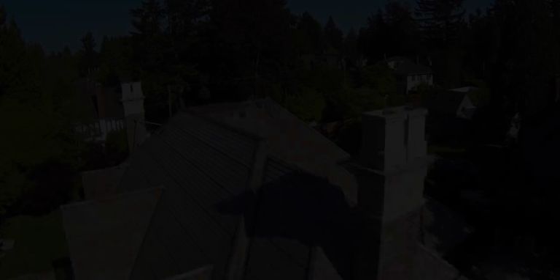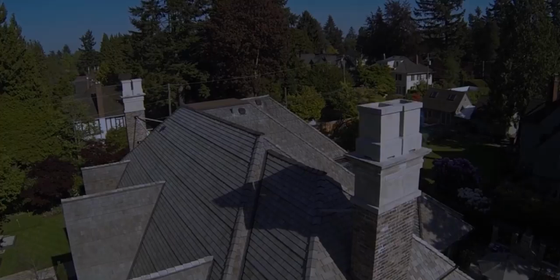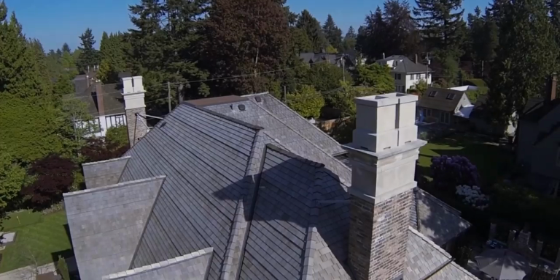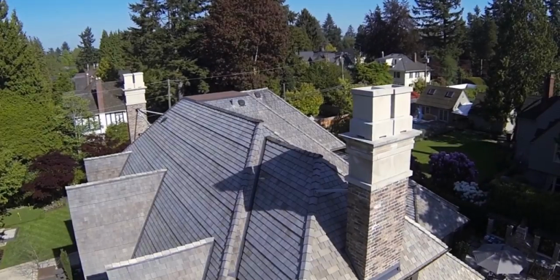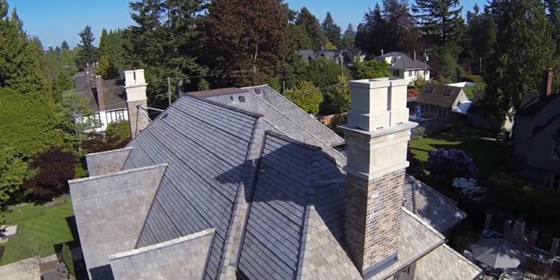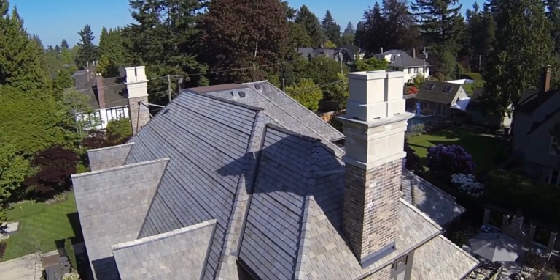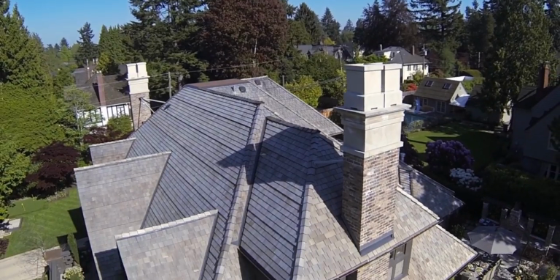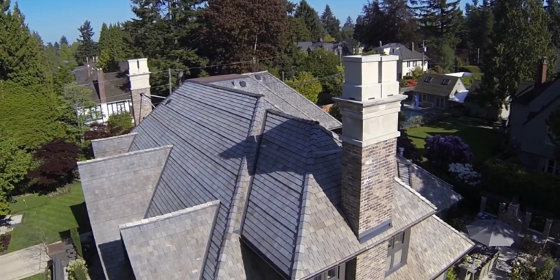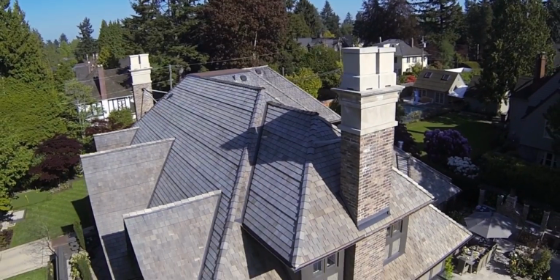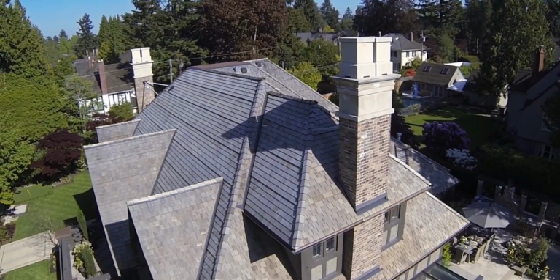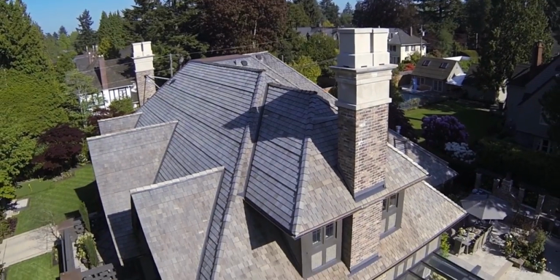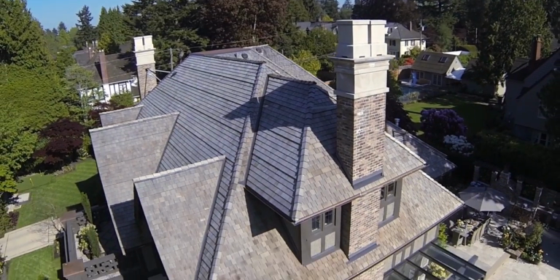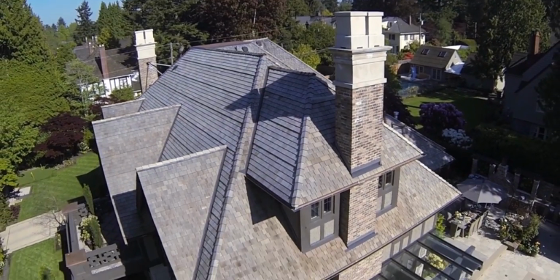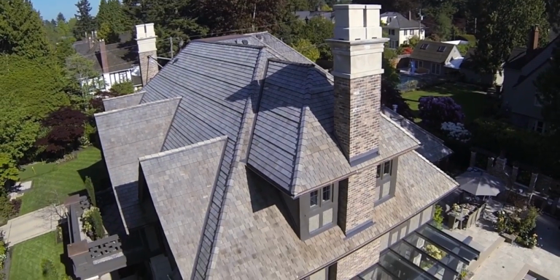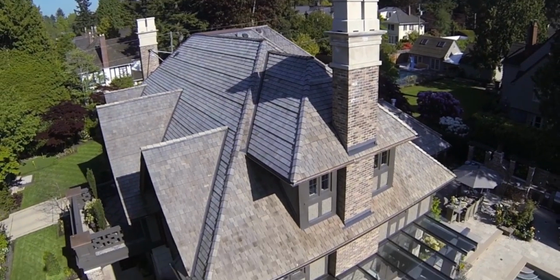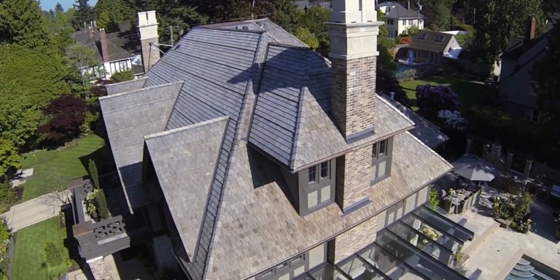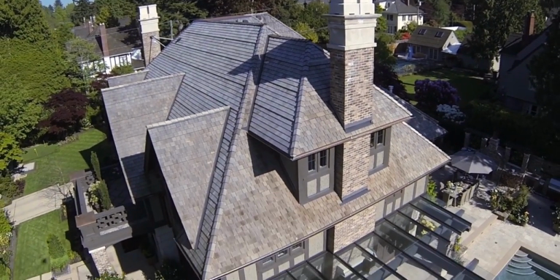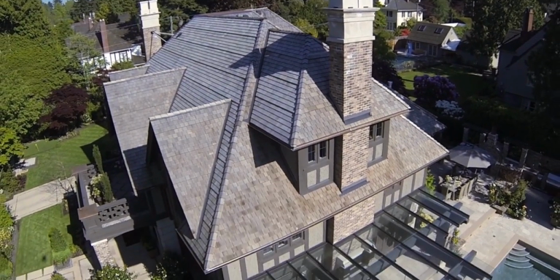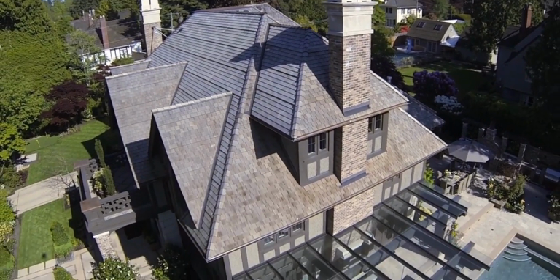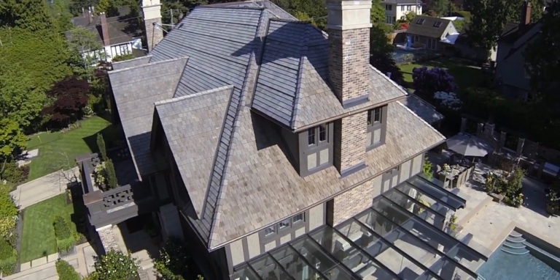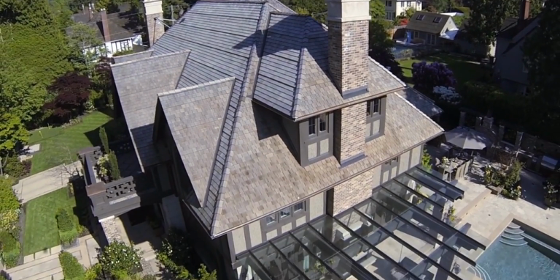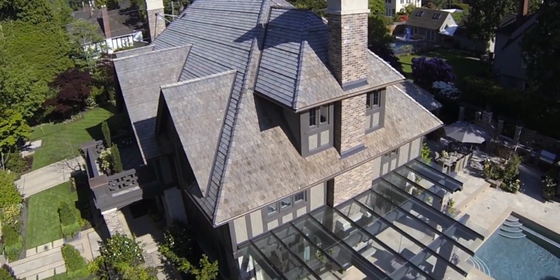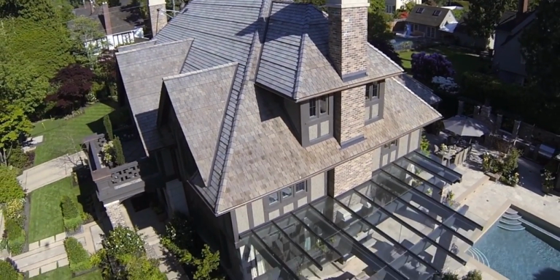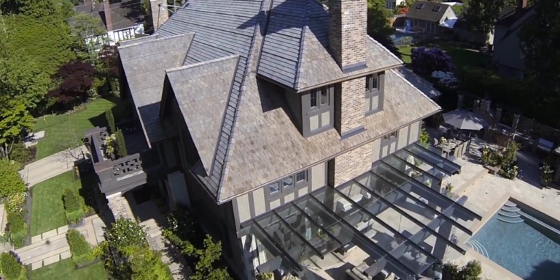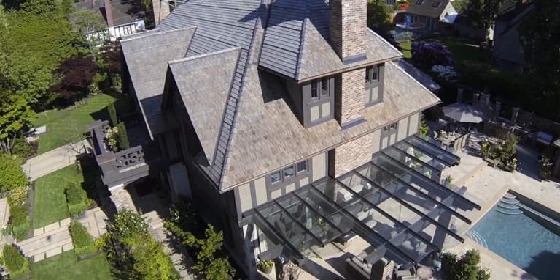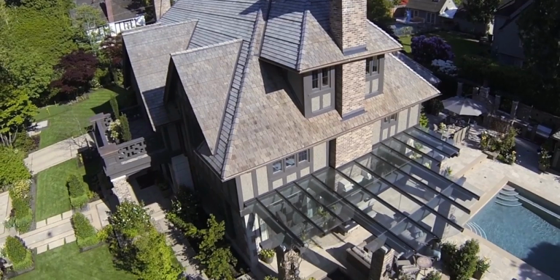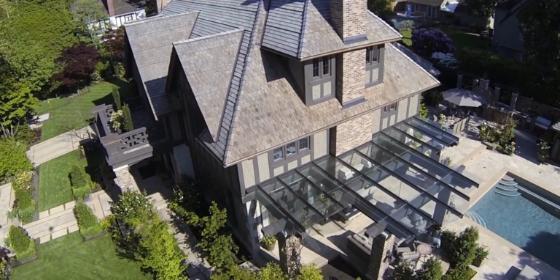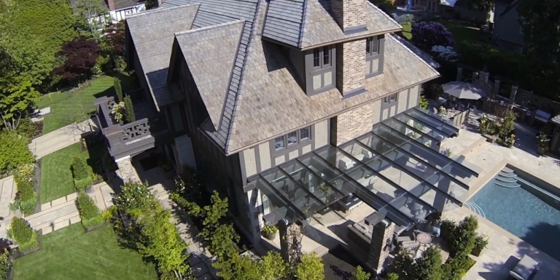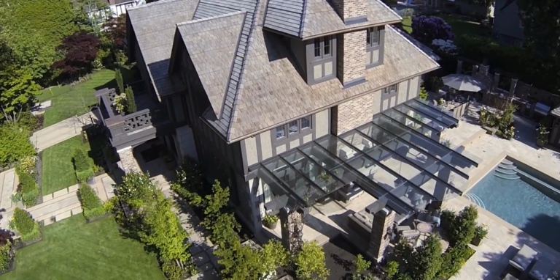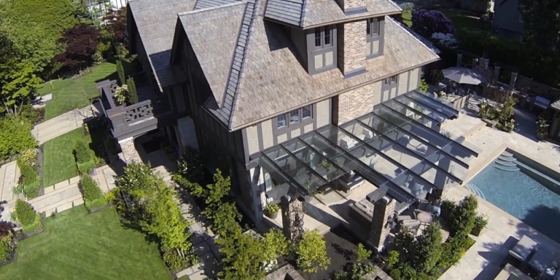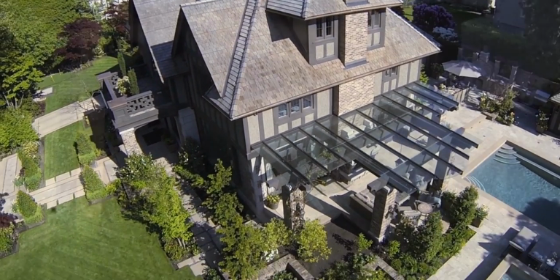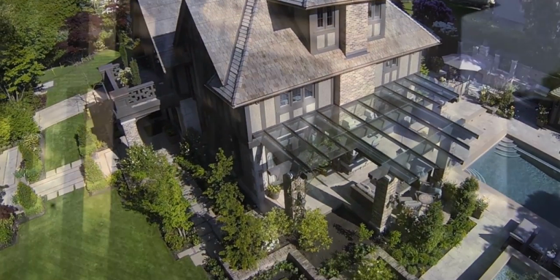More than a luxury estate, the Mayfair is a legacy awaiting its next chapter.